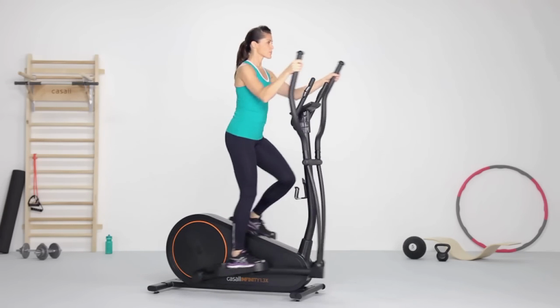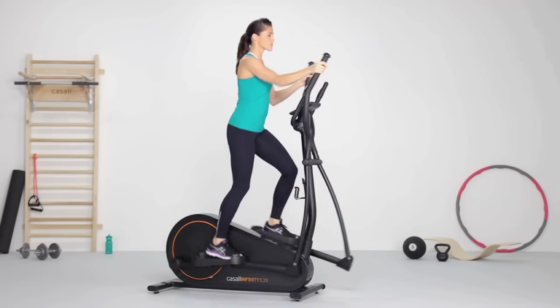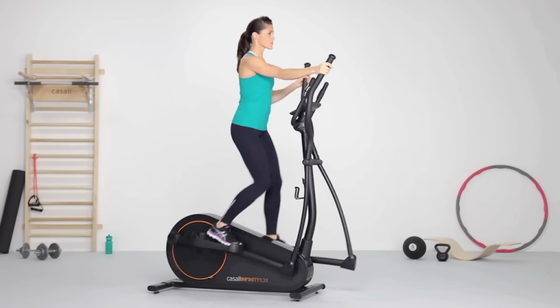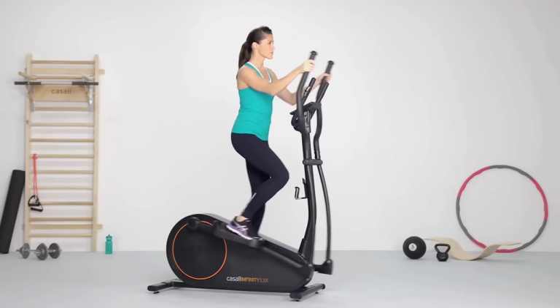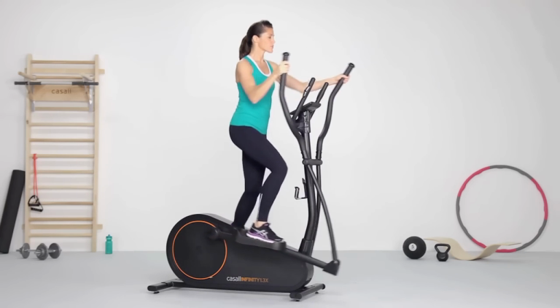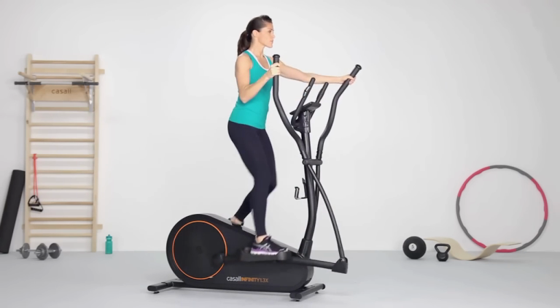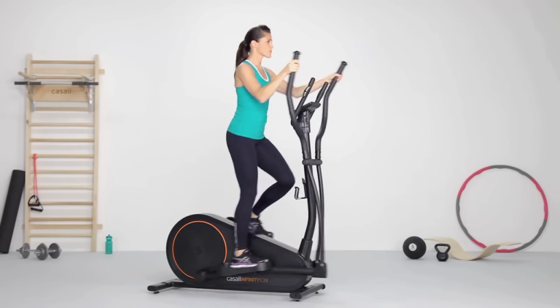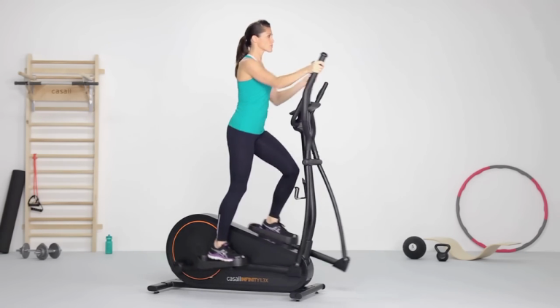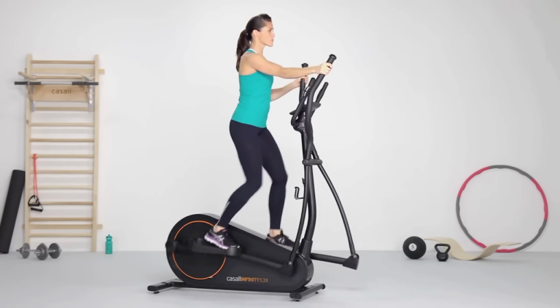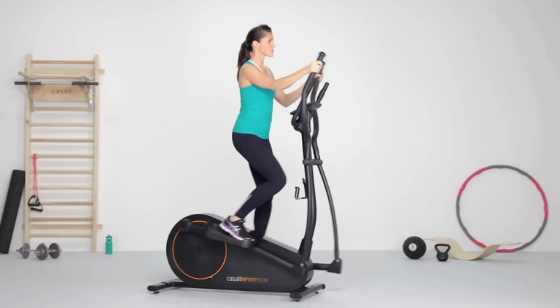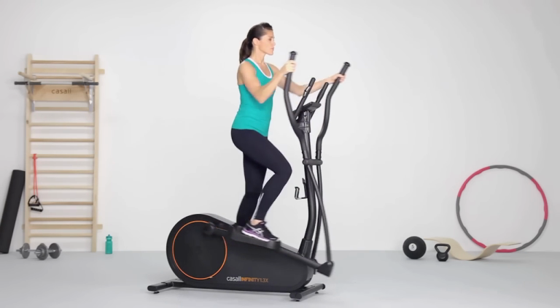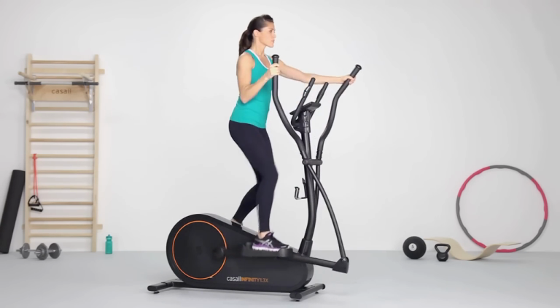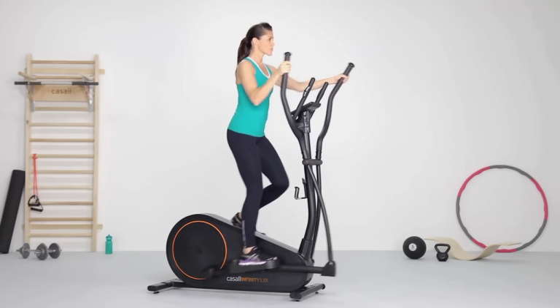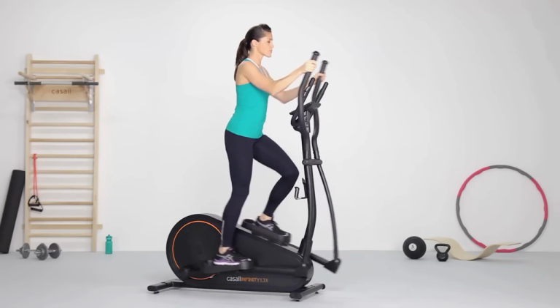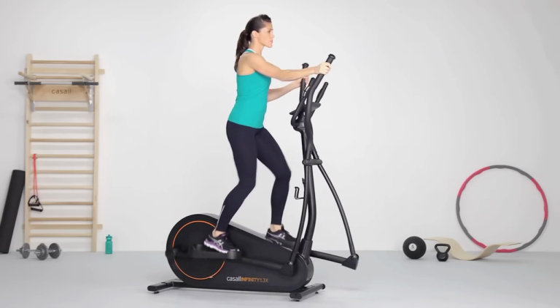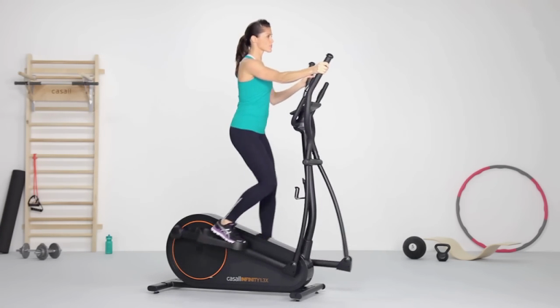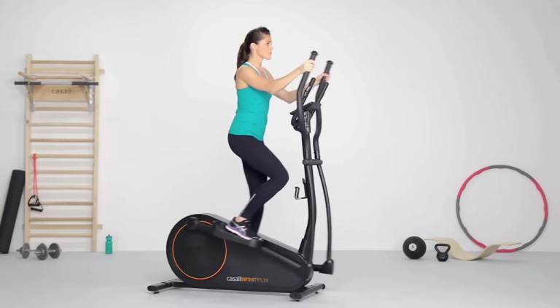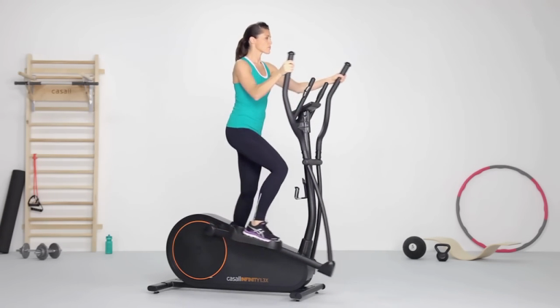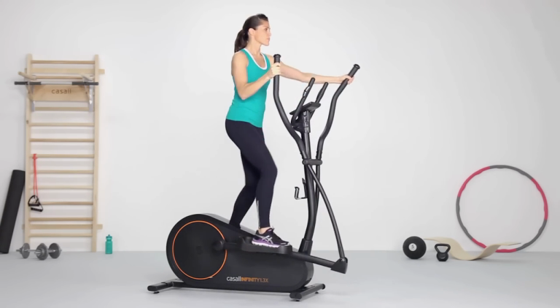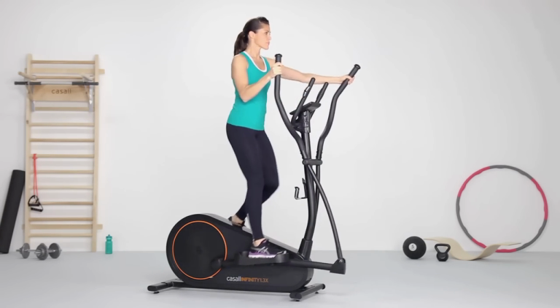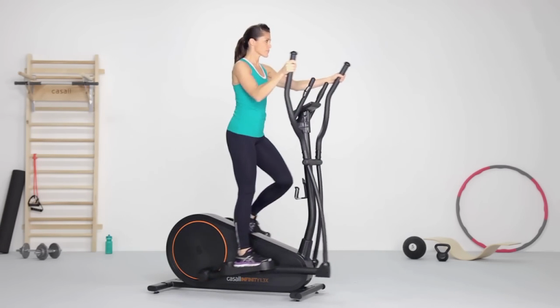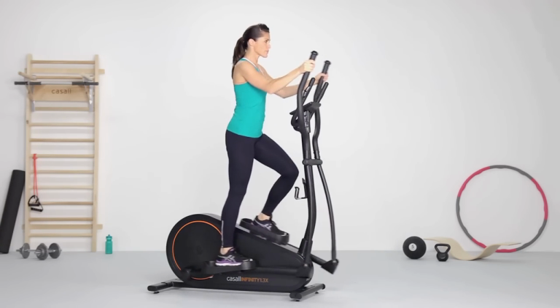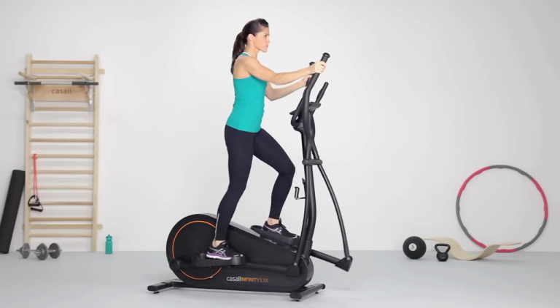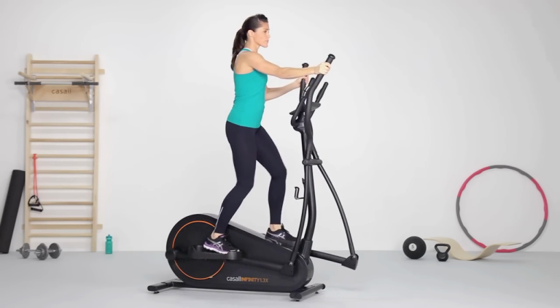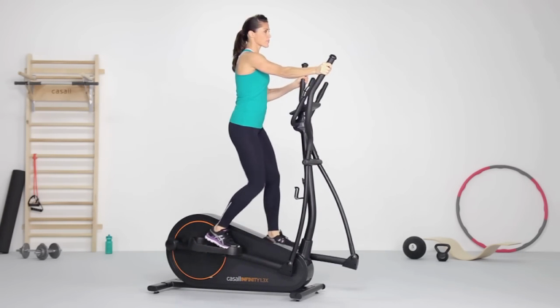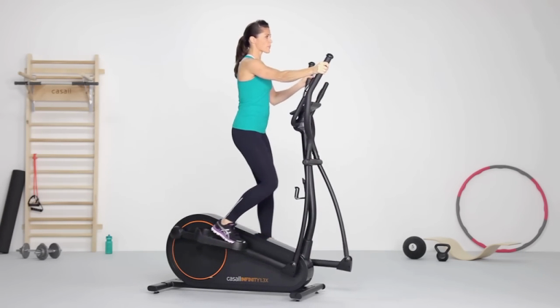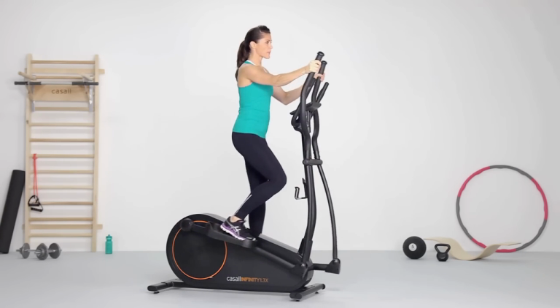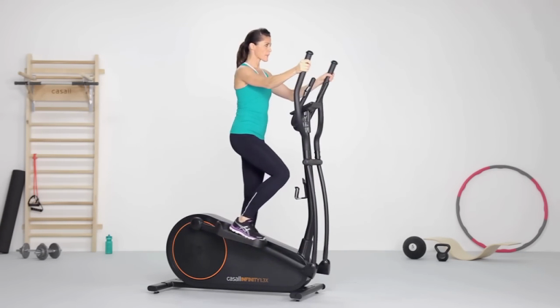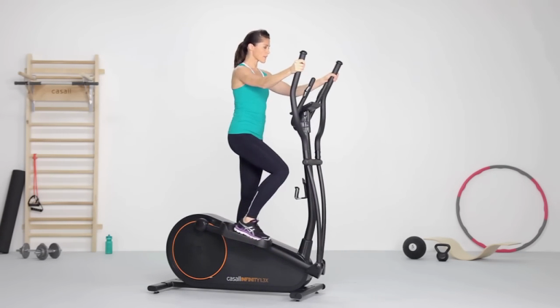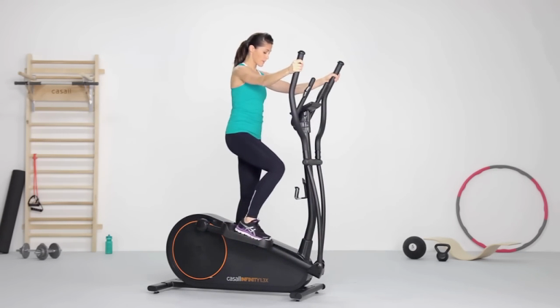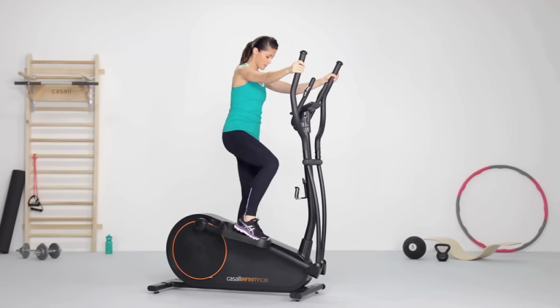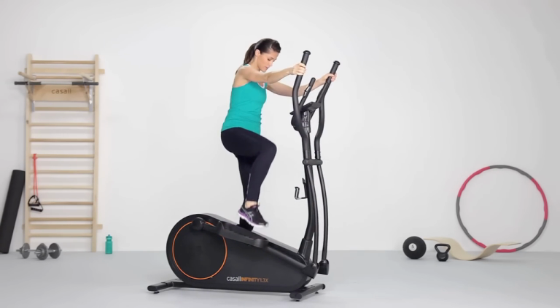Follow the cross trainer's movement, keeping your chest lifted. Tighten up your abs for added stability.